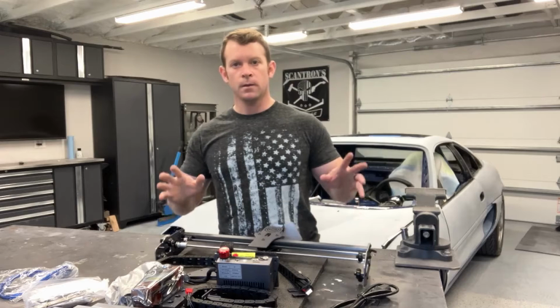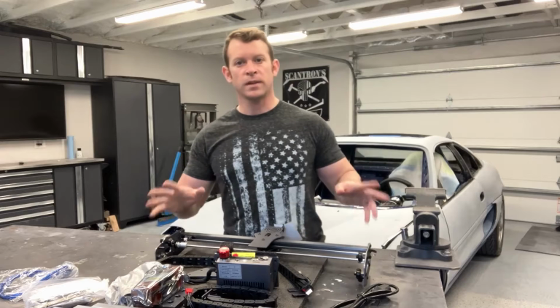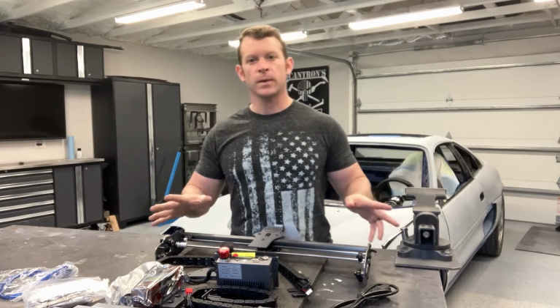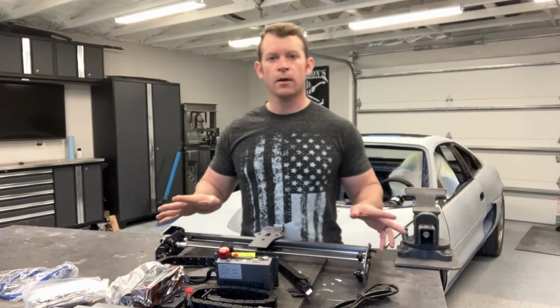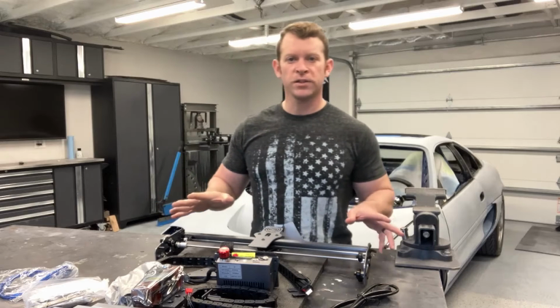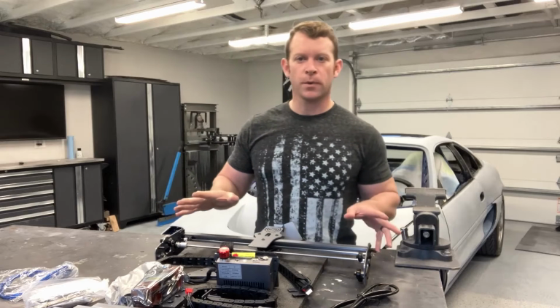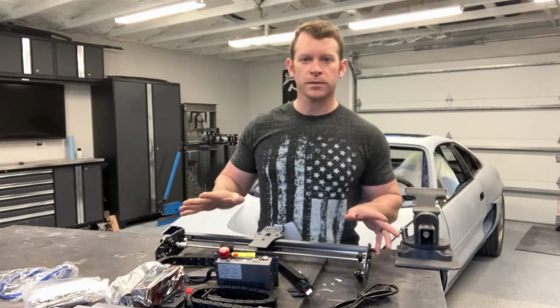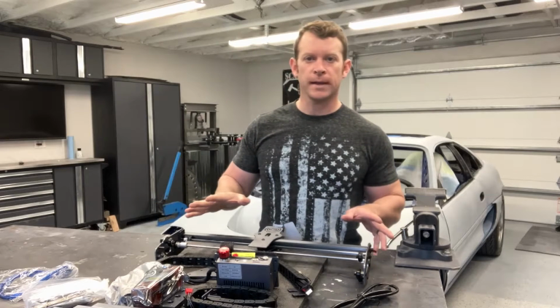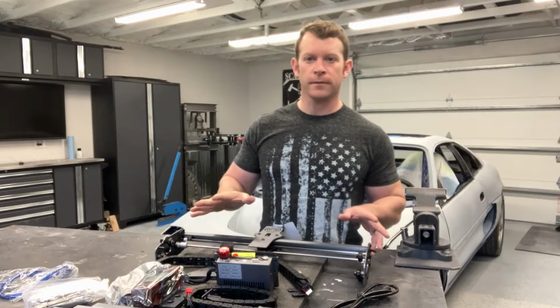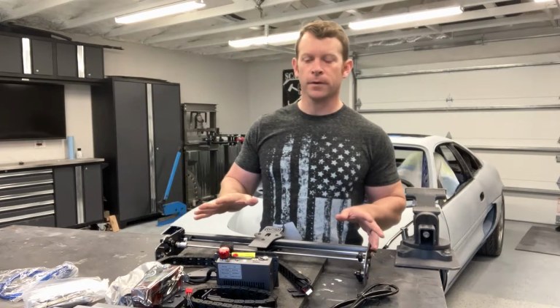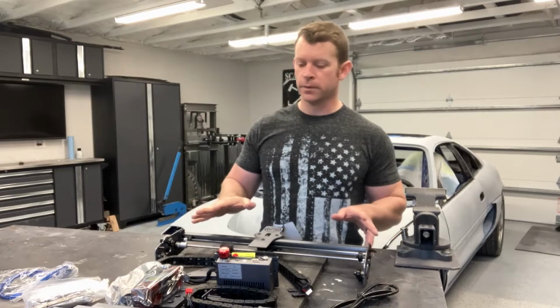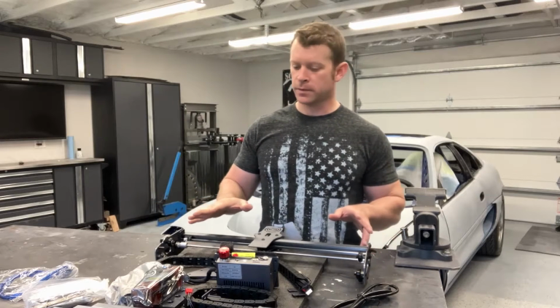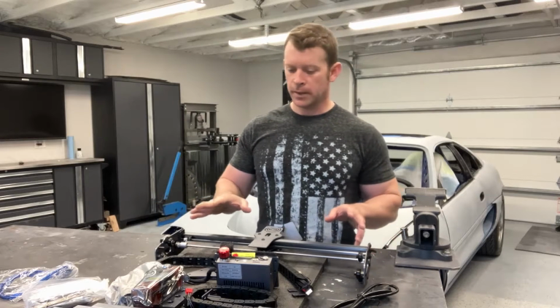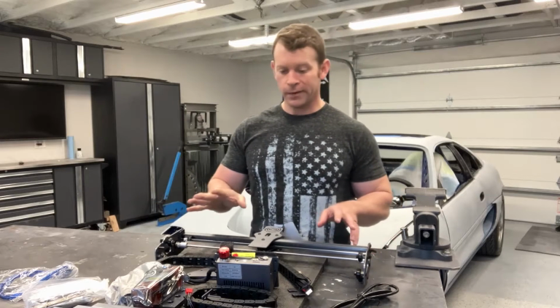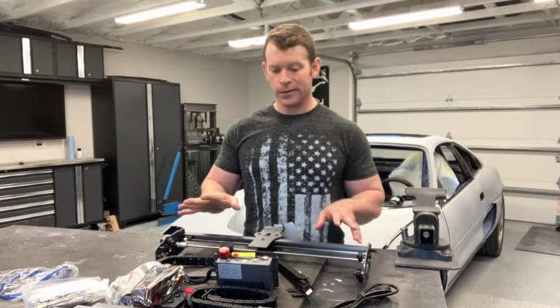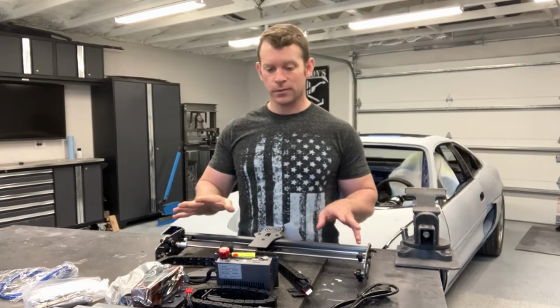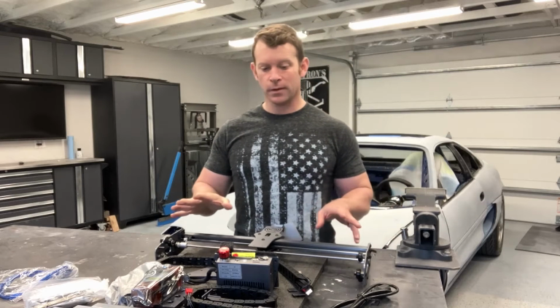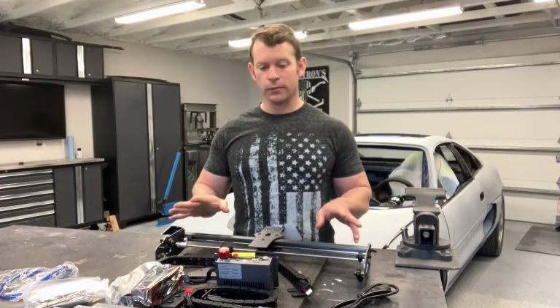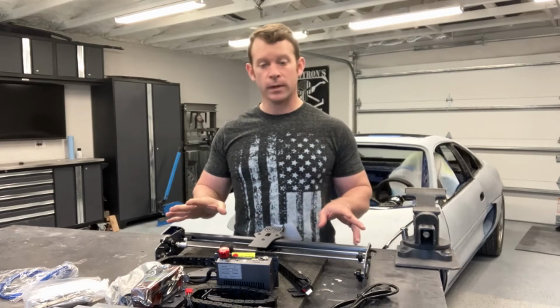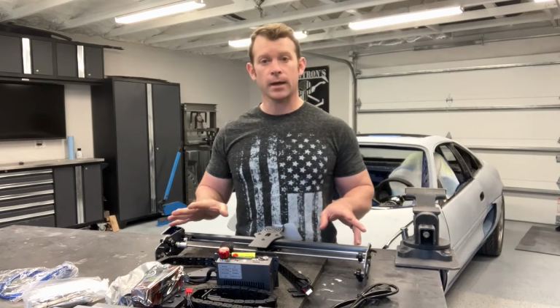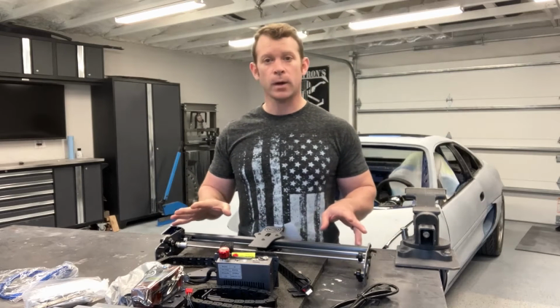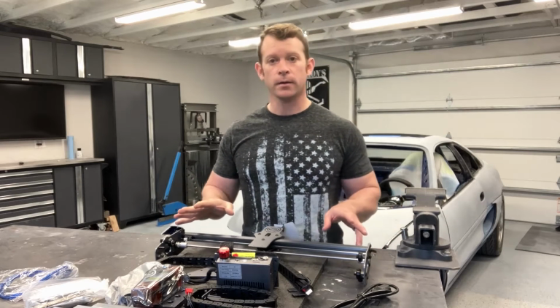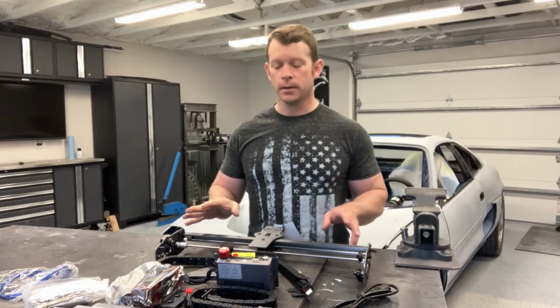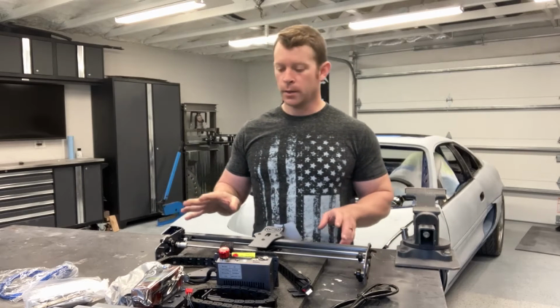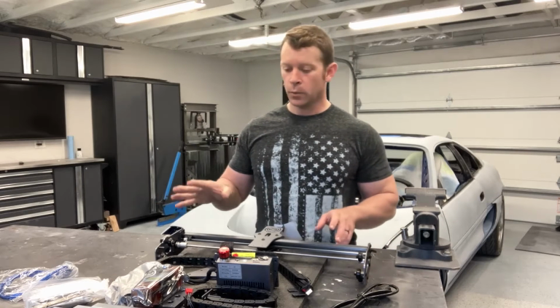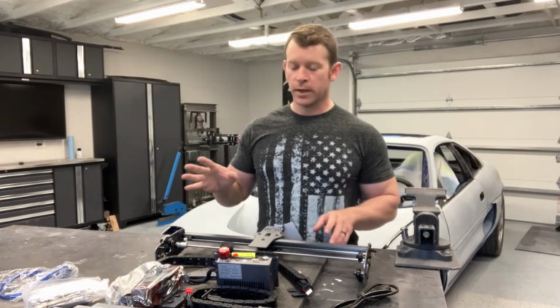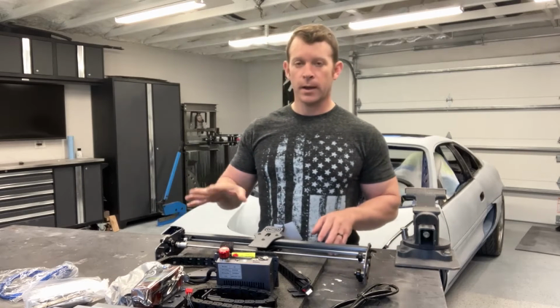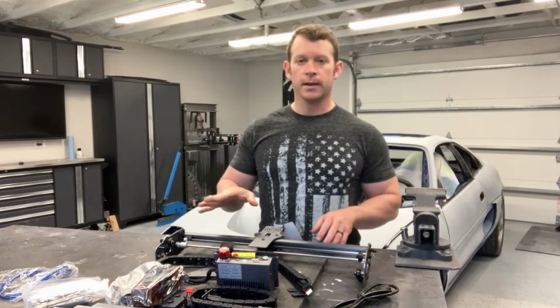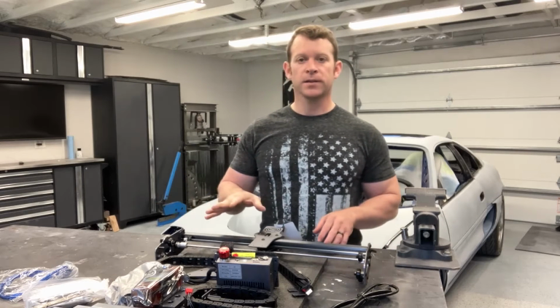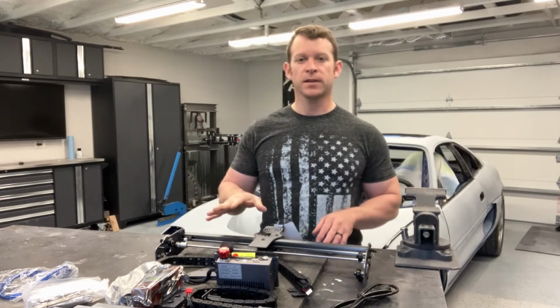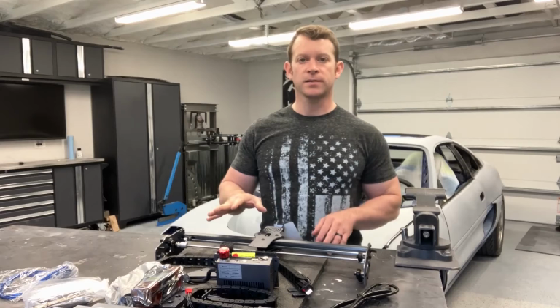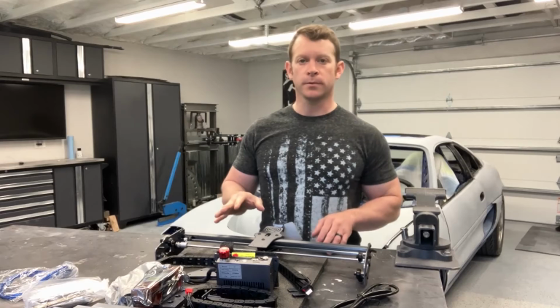Now that we've got all these parts laid out in front of us, everything is looking like really high quality. We're going to go ahead and get this thing assembled.